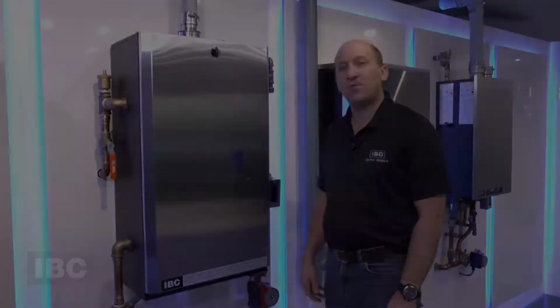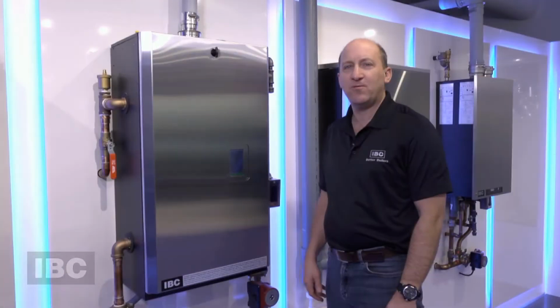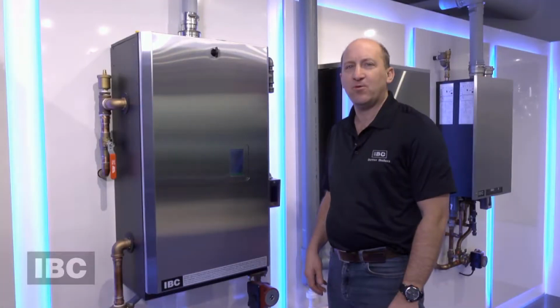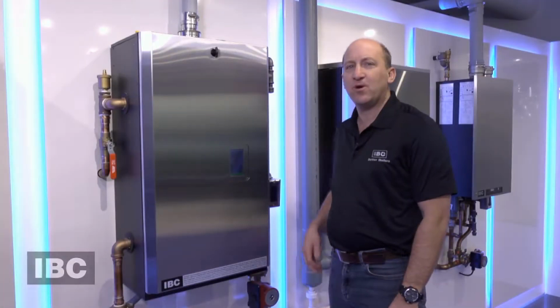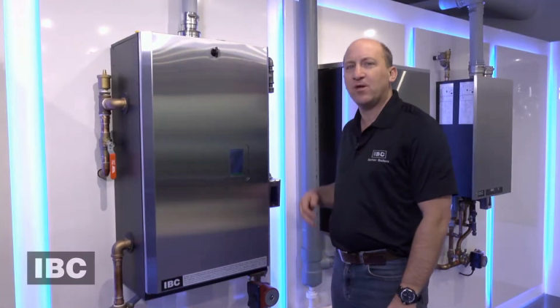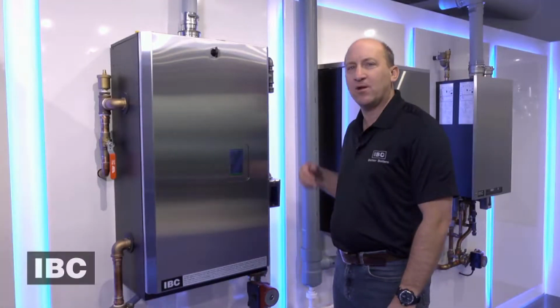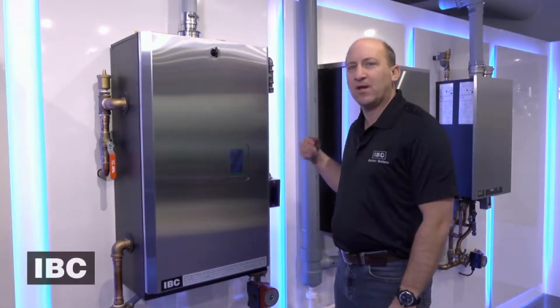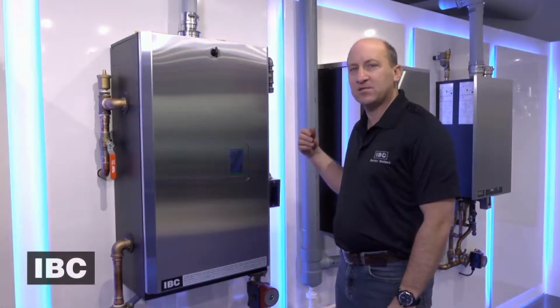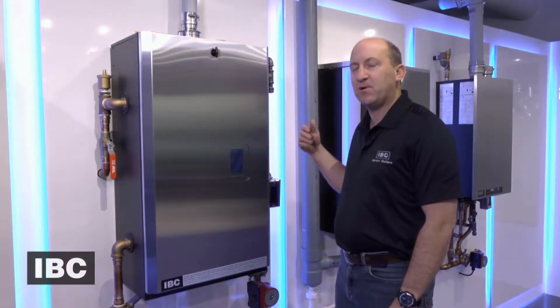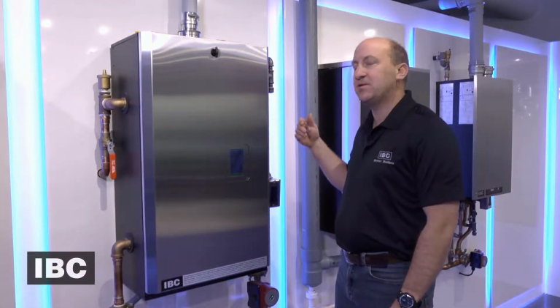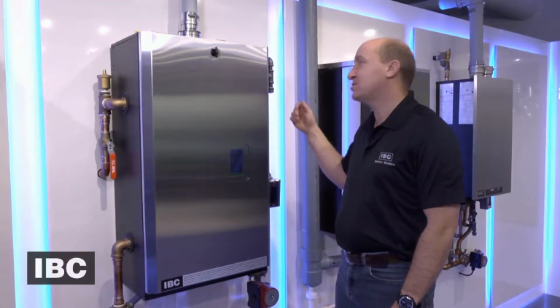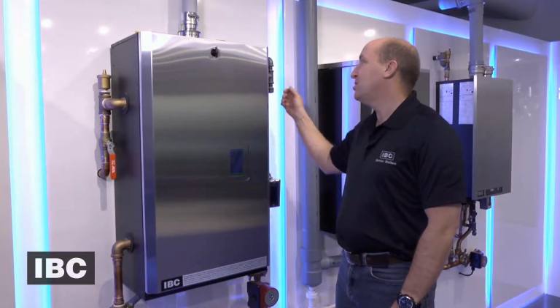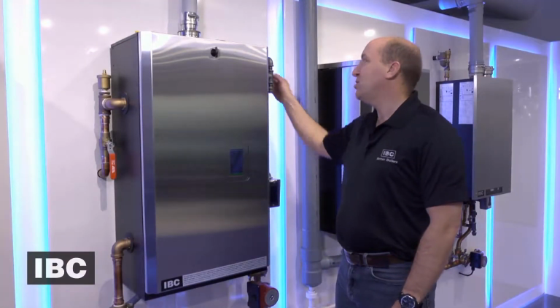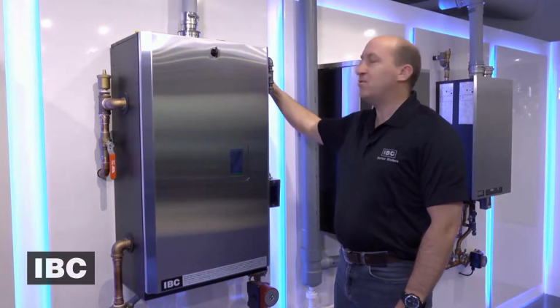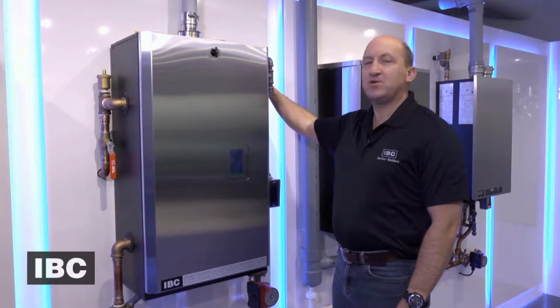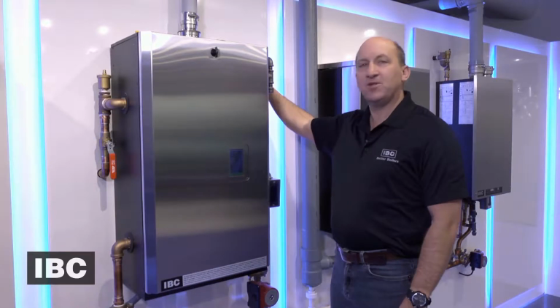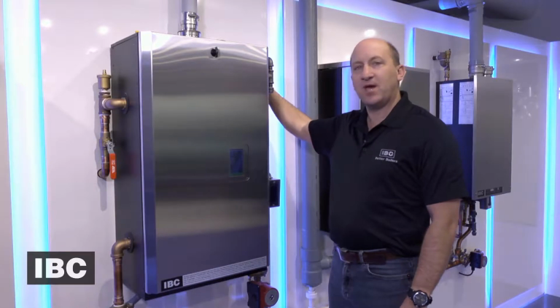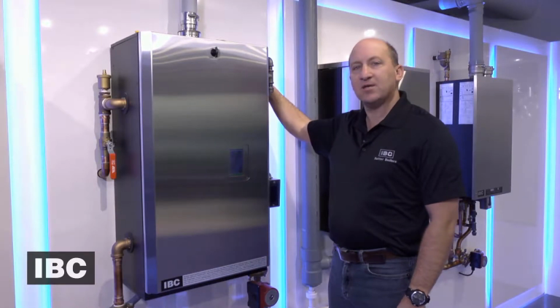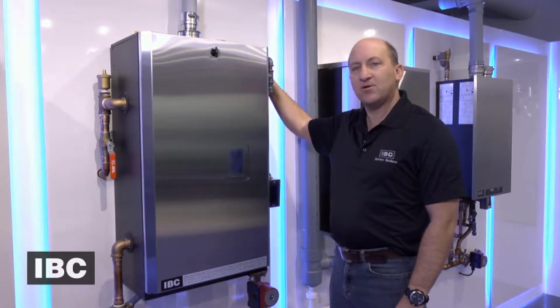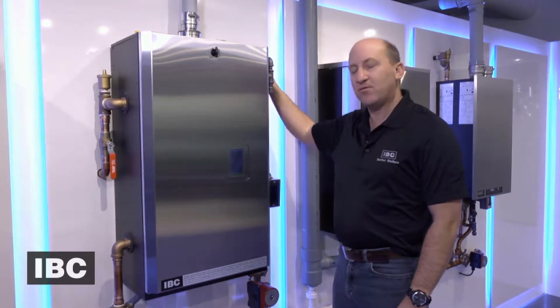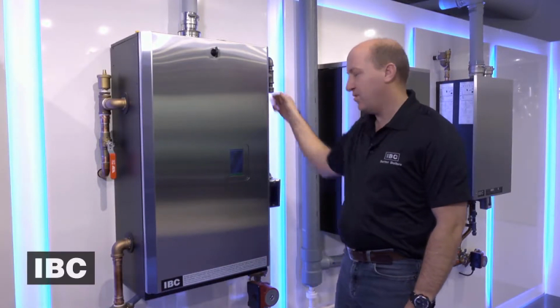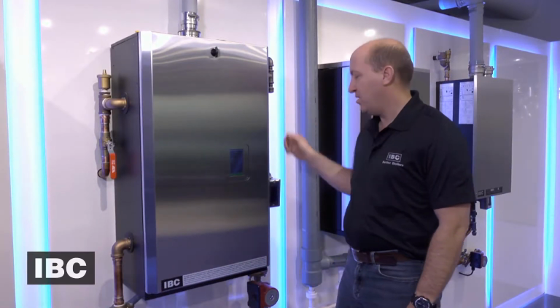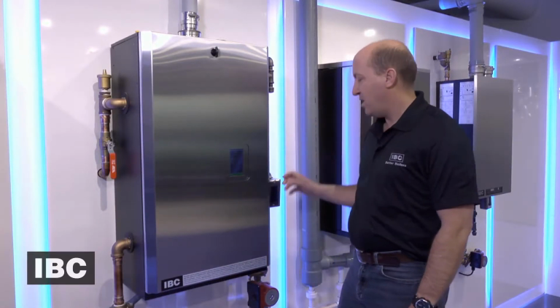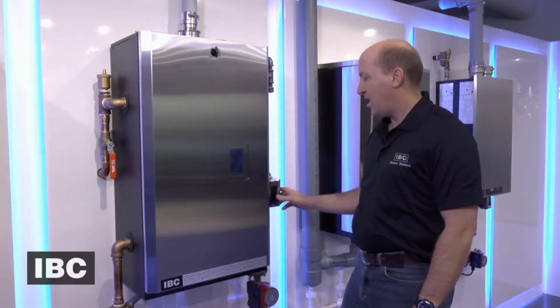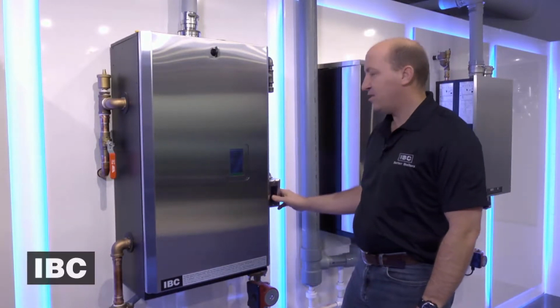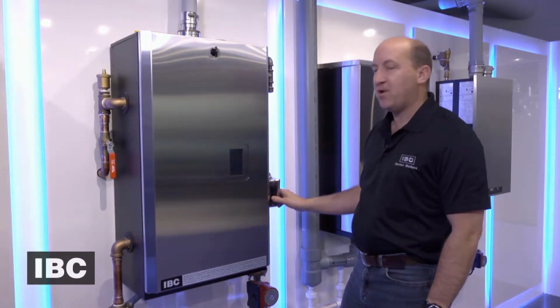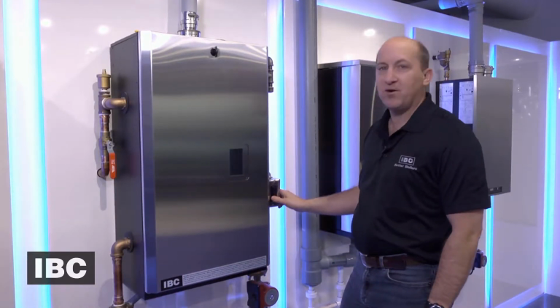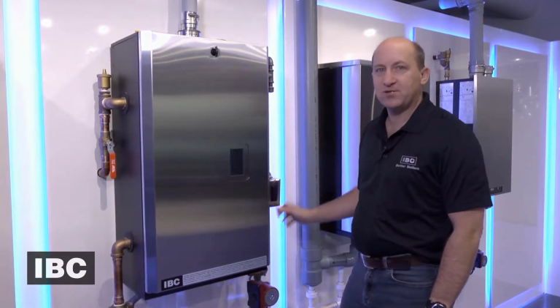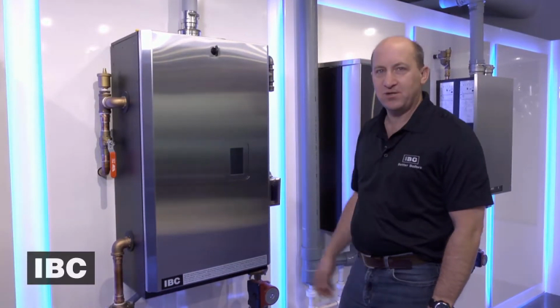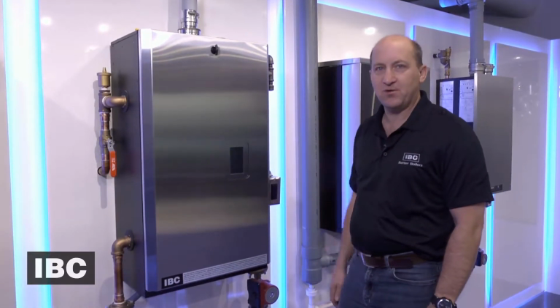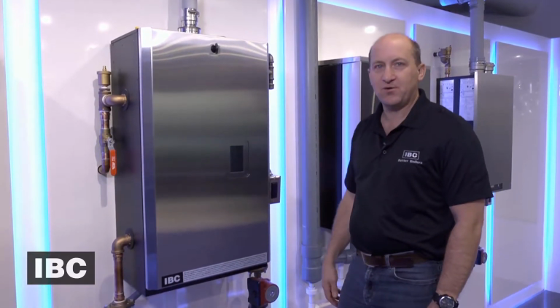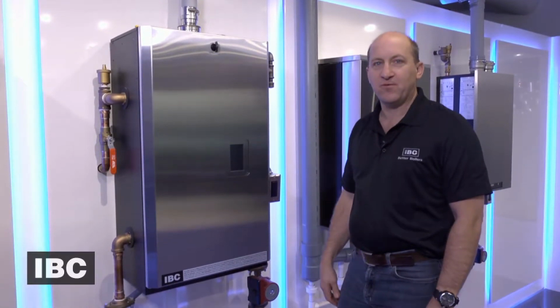Whenever you're working on a gas appliance, we turn the gas off and the power to the unit off.